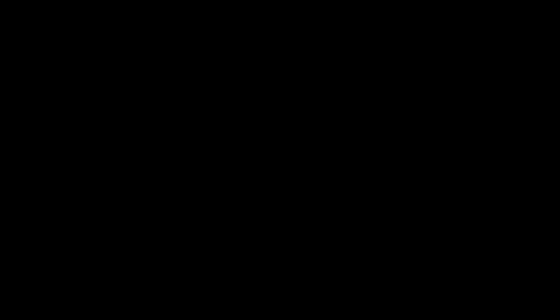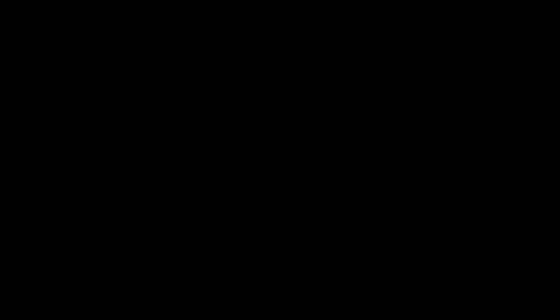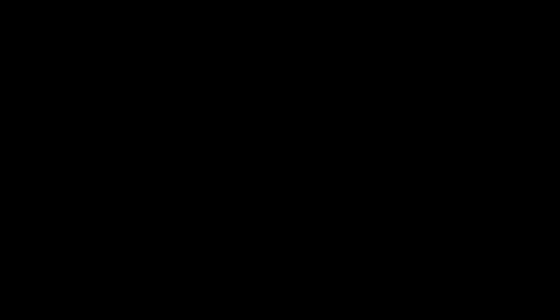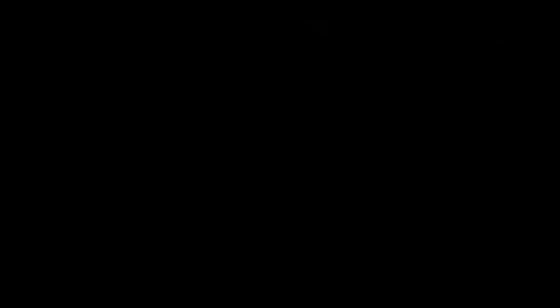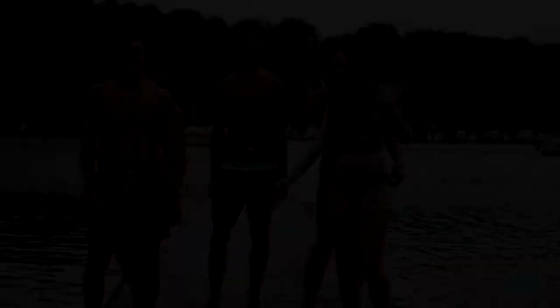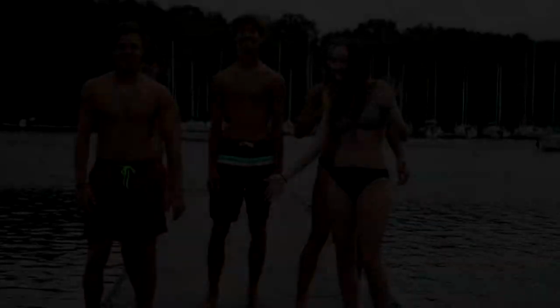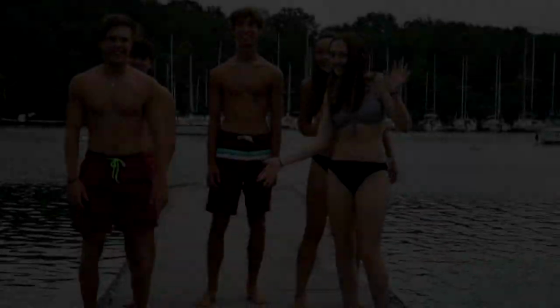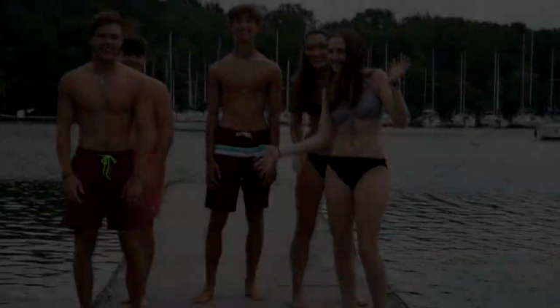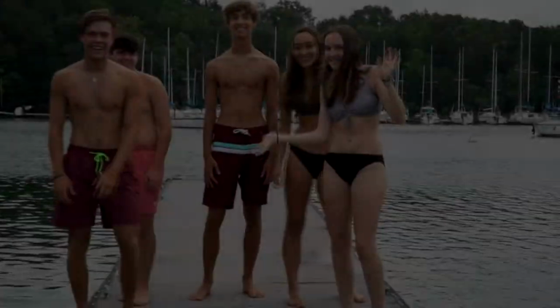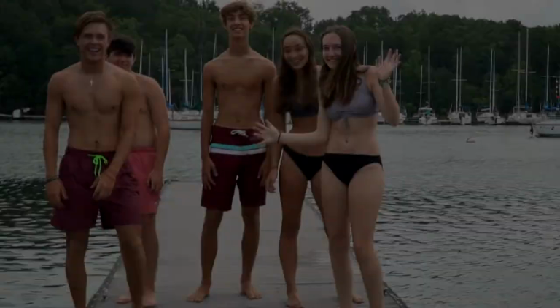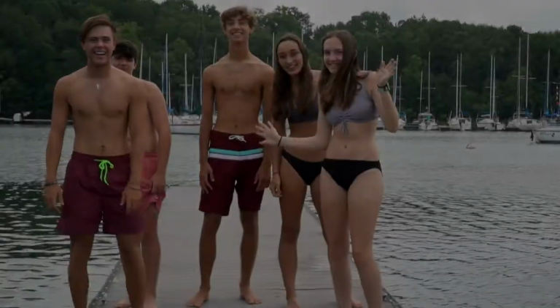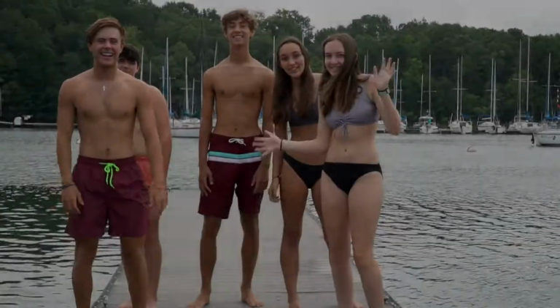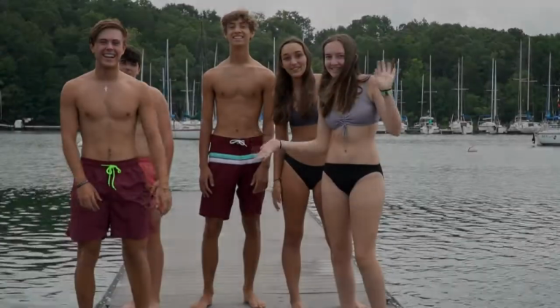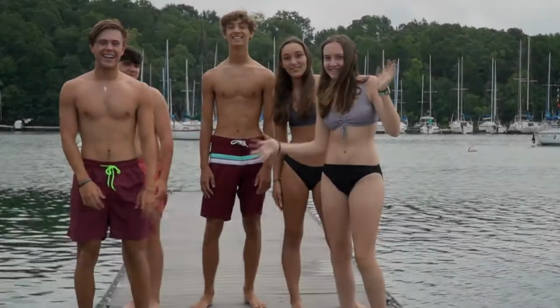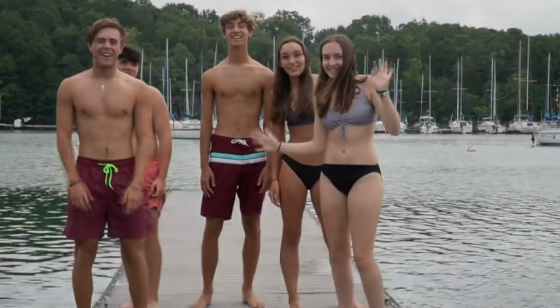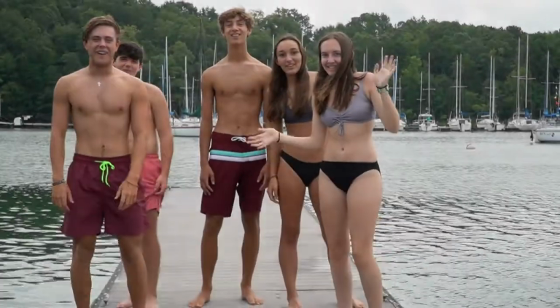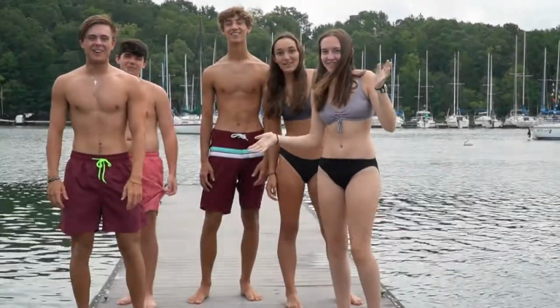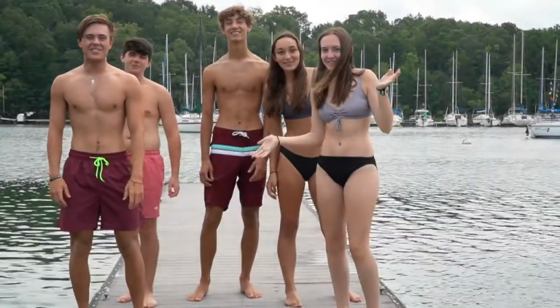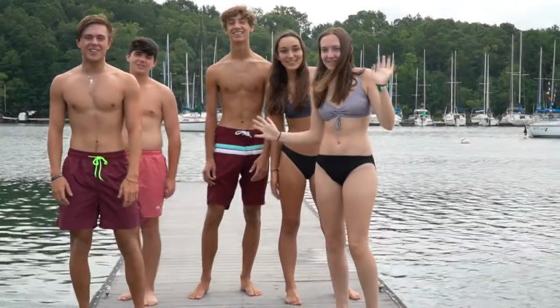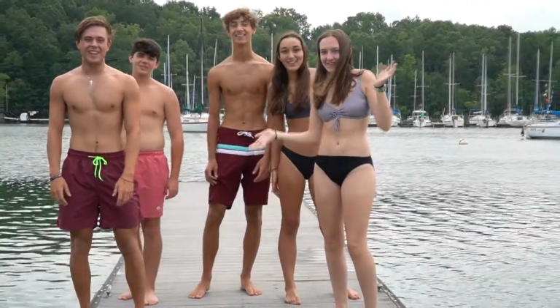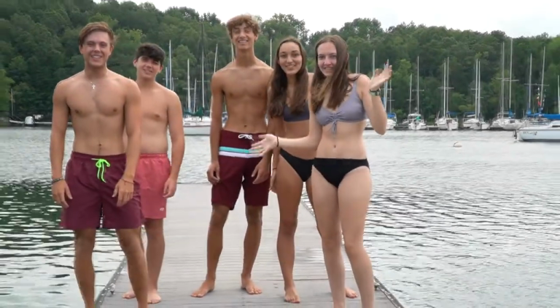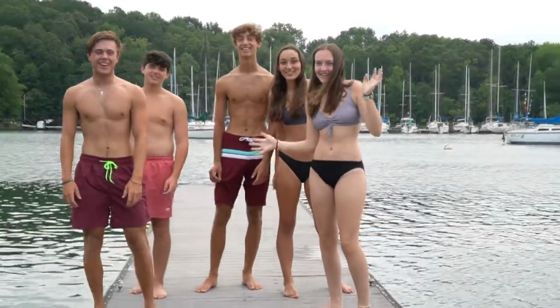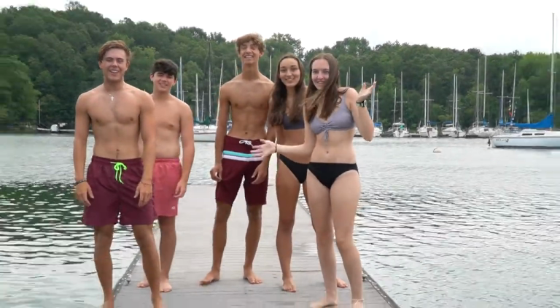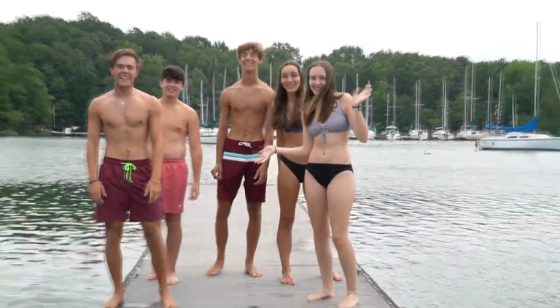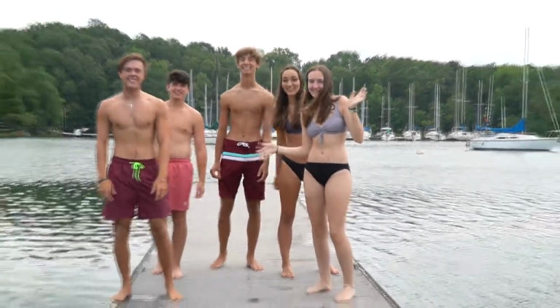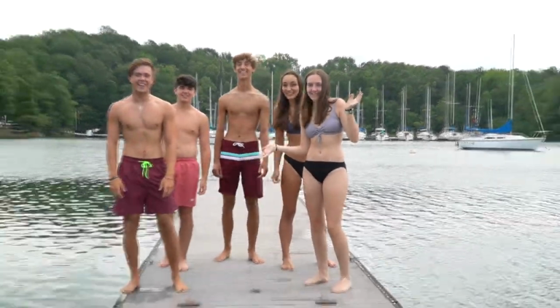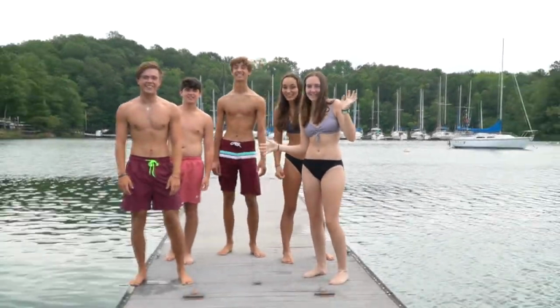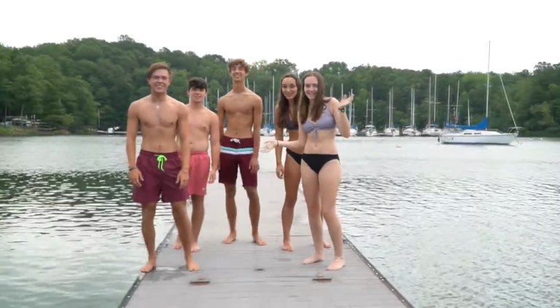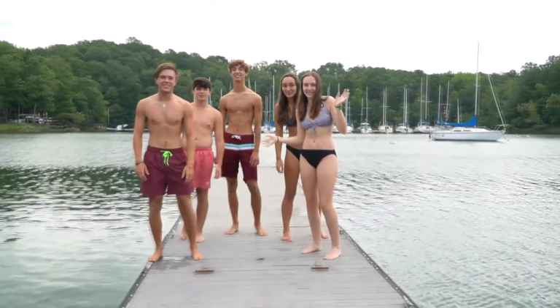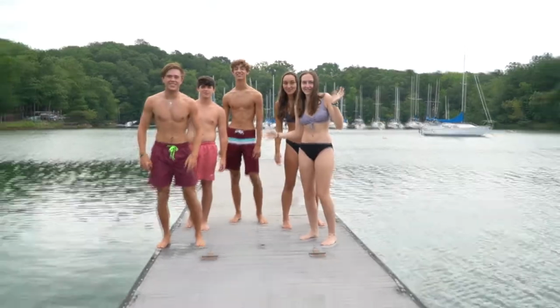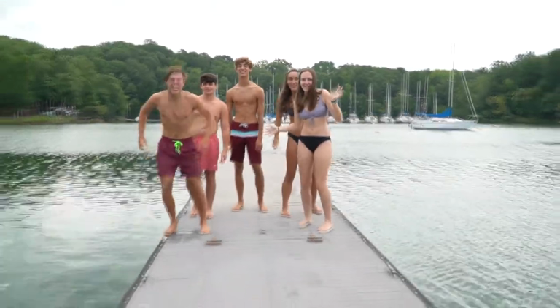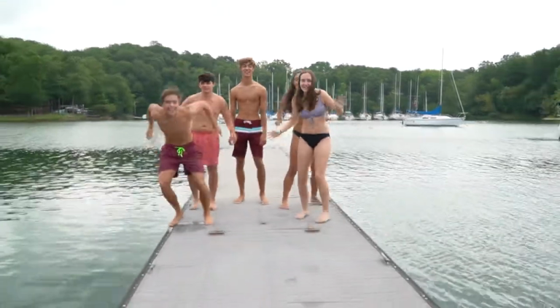Welcome to the Western Carolina Sailing Club YouTube channel.